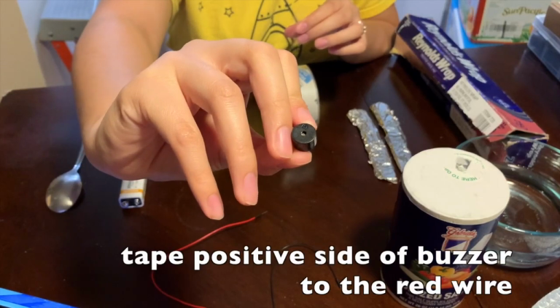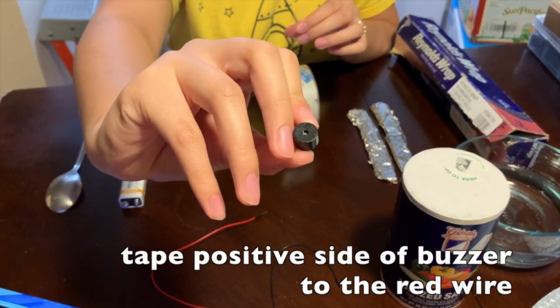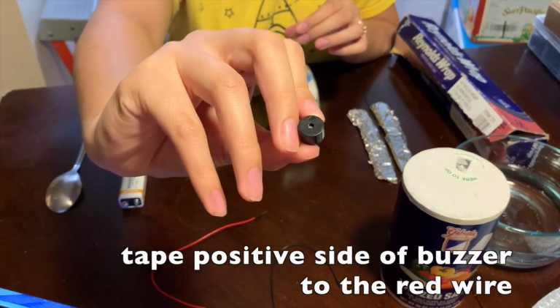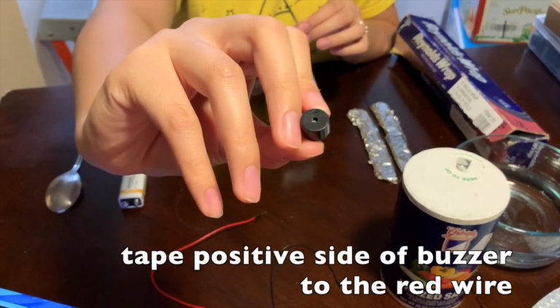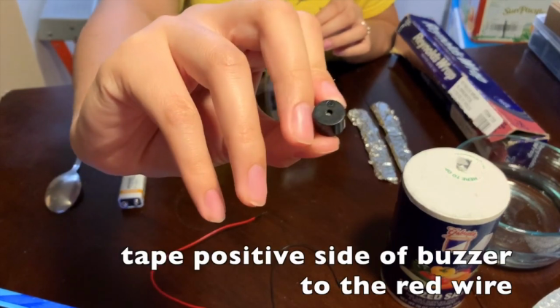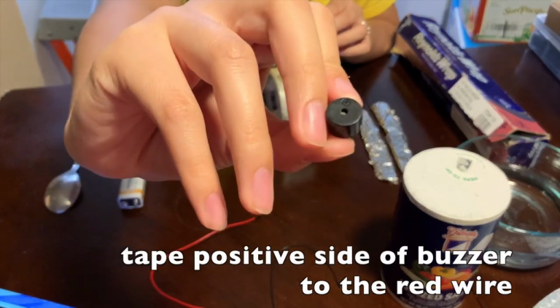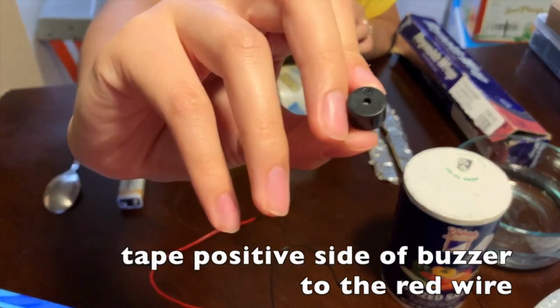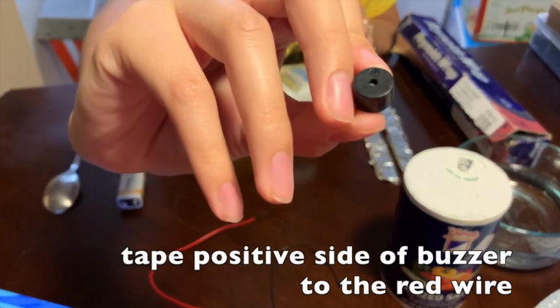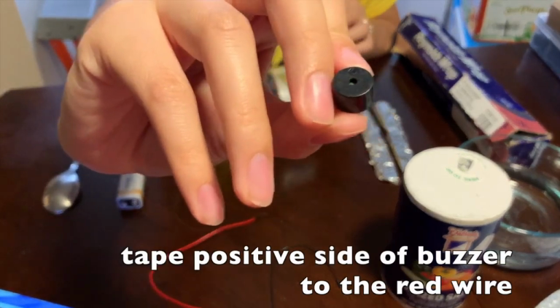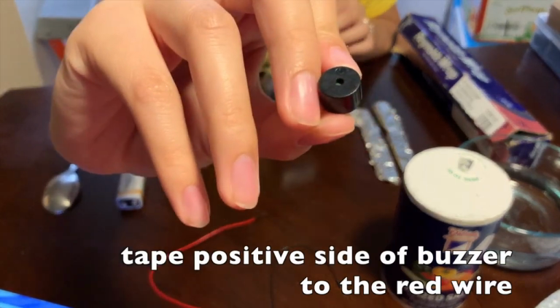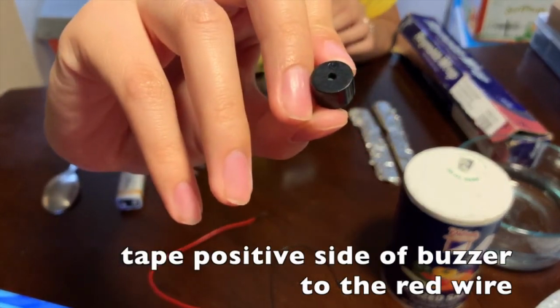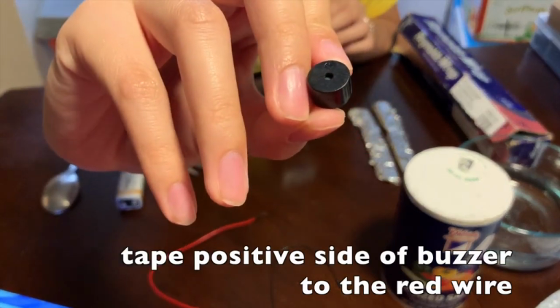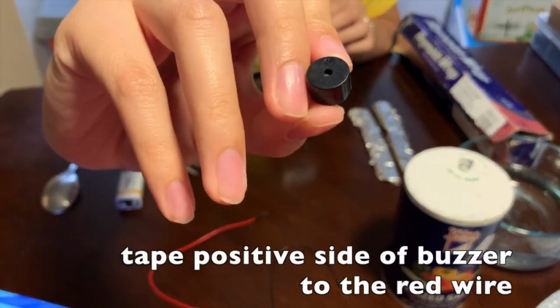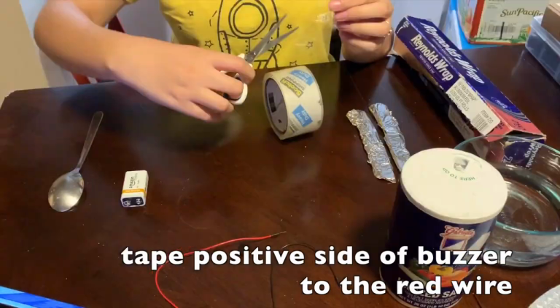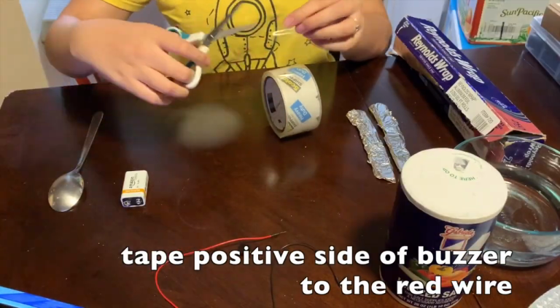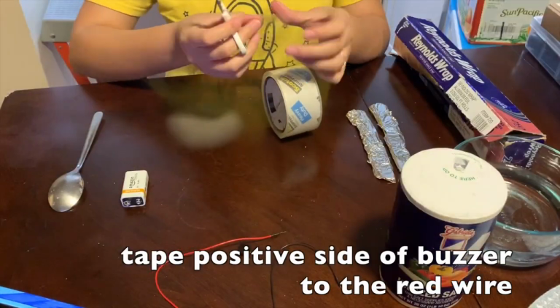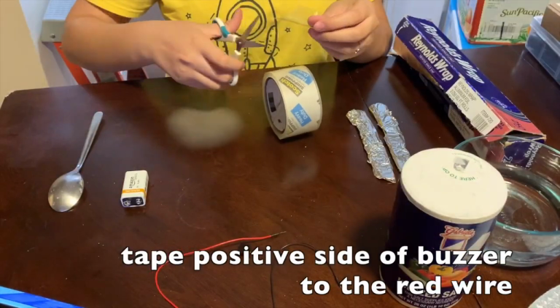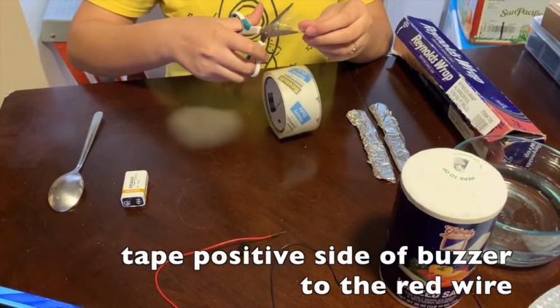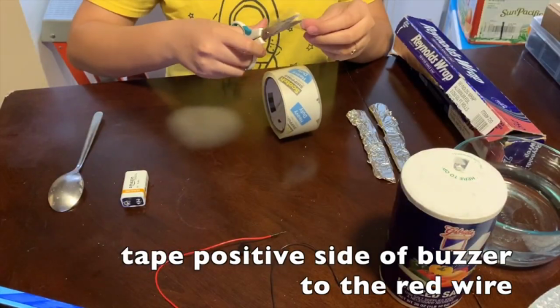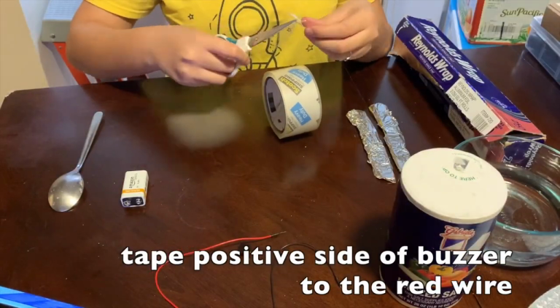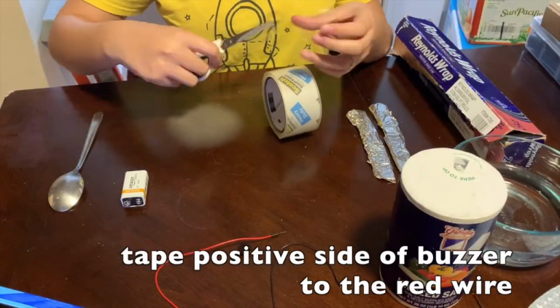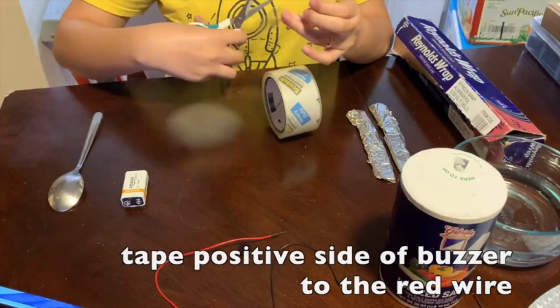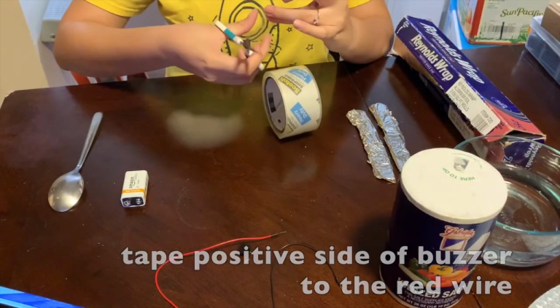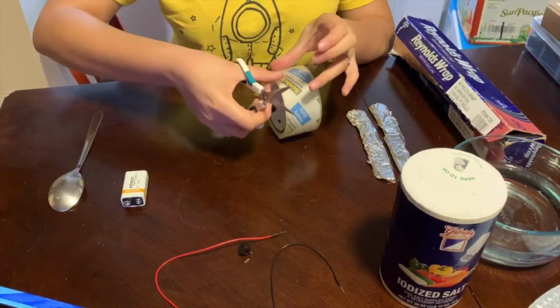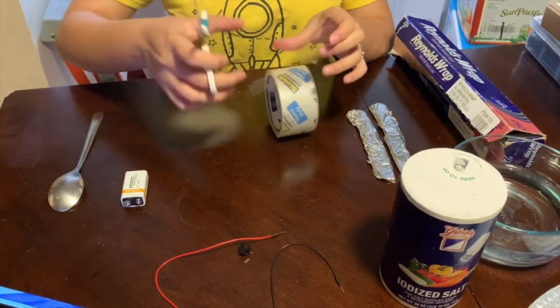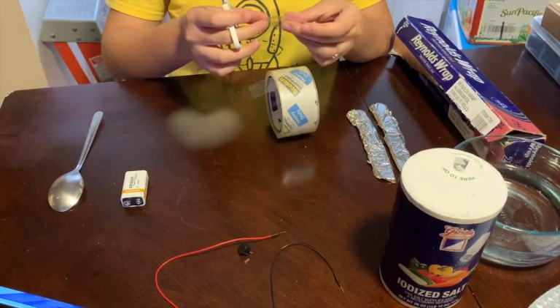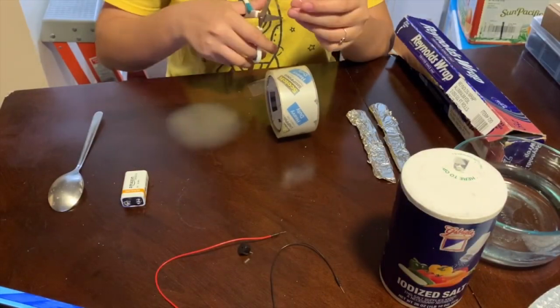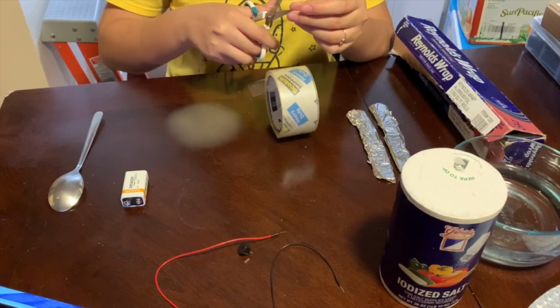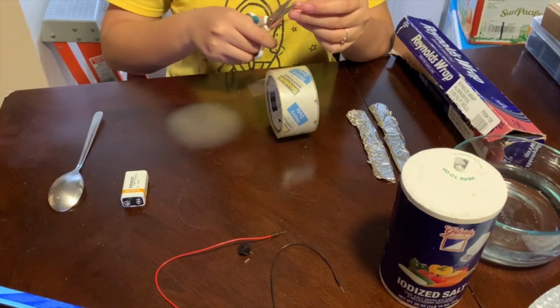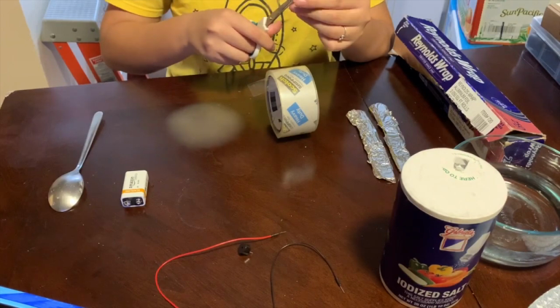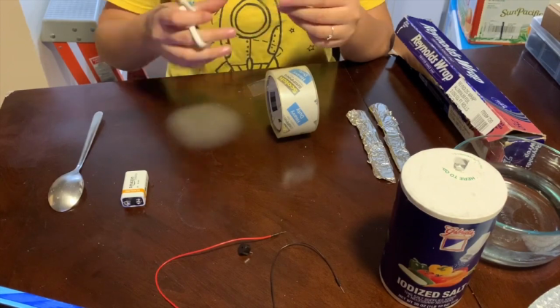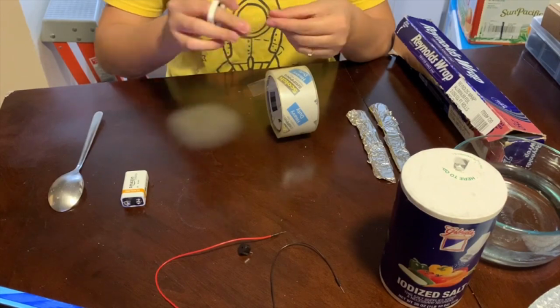Then, we'll tape the side of the buzzer that has a plus — the positive side — to one end of the red wire.